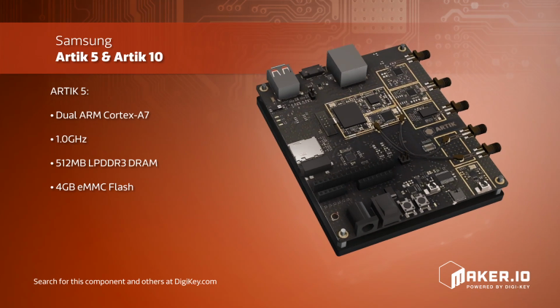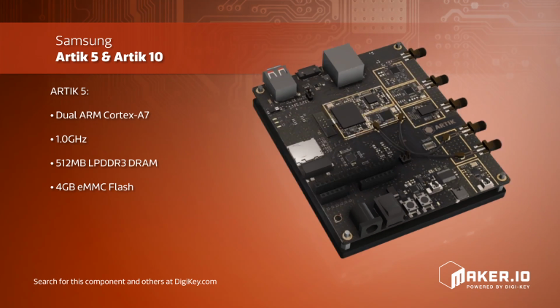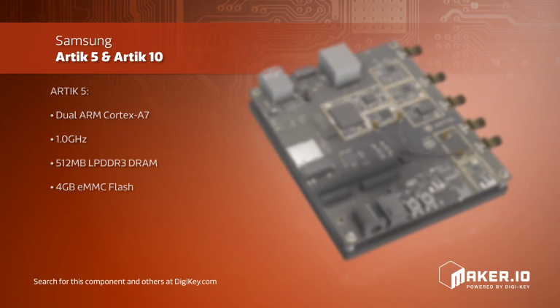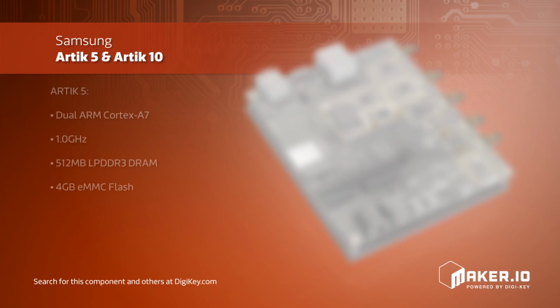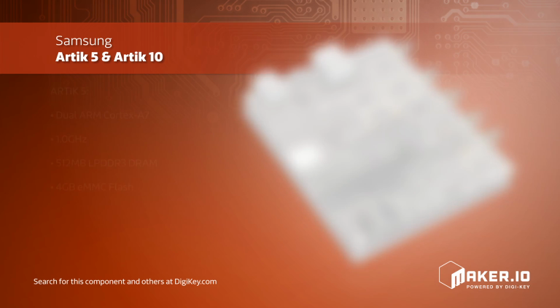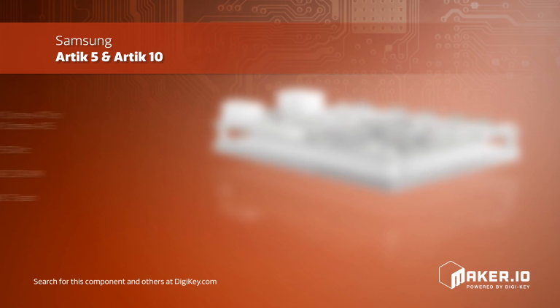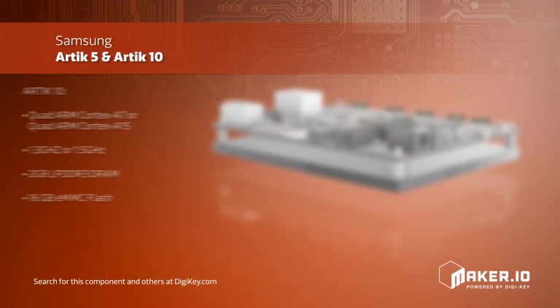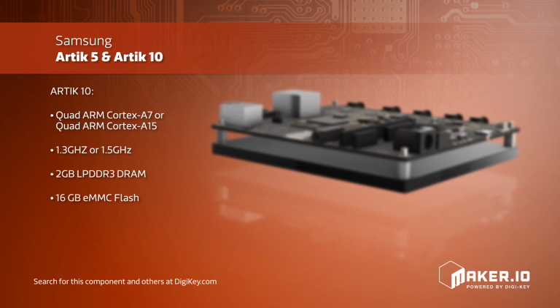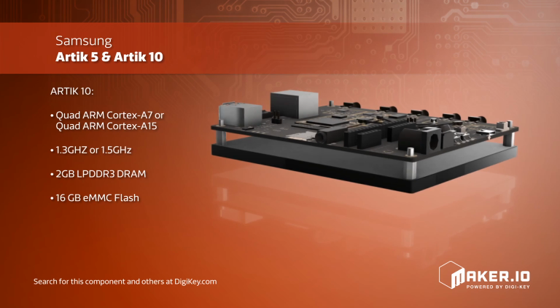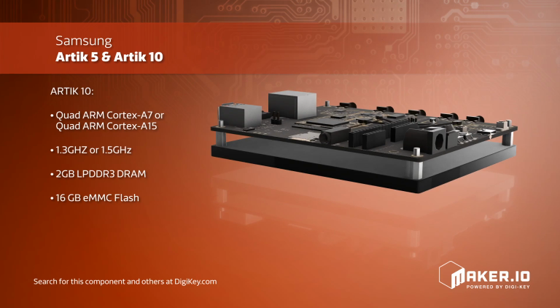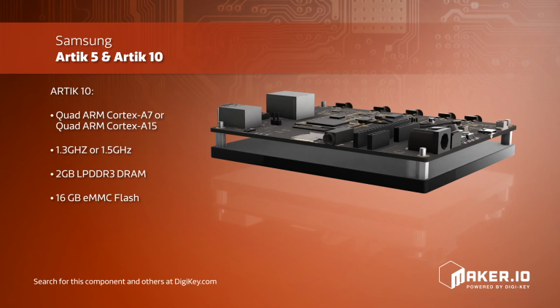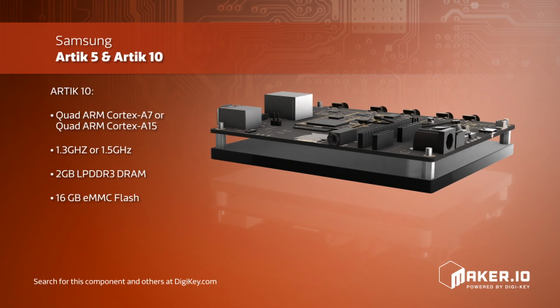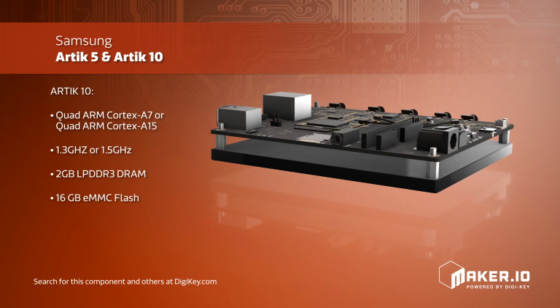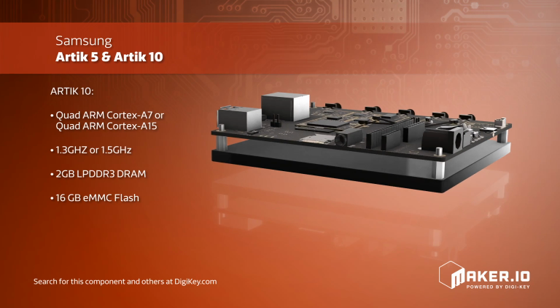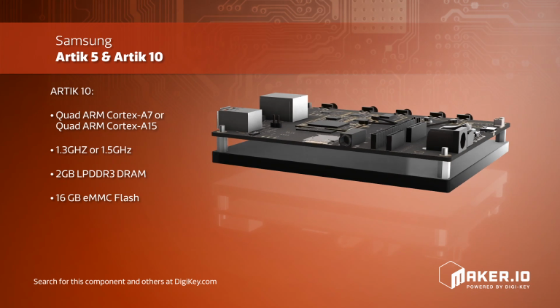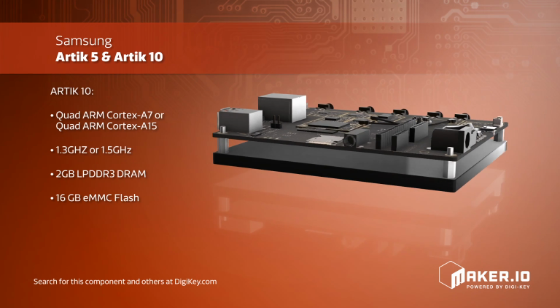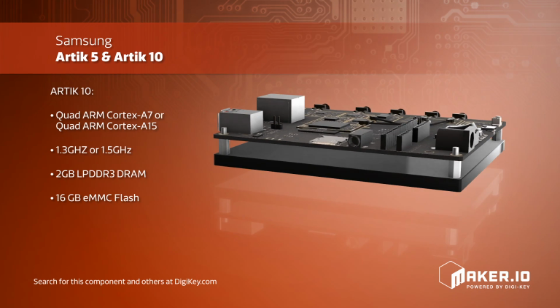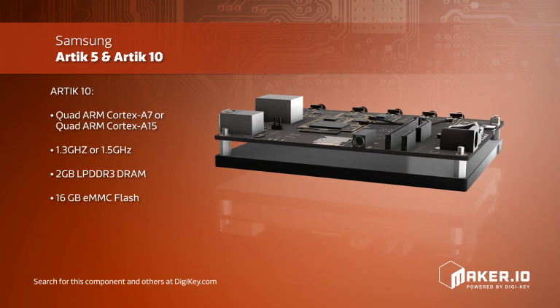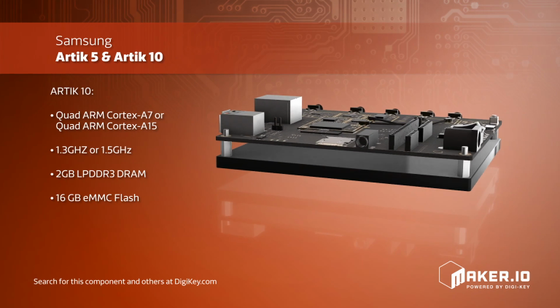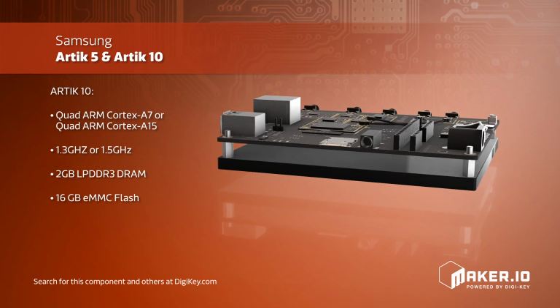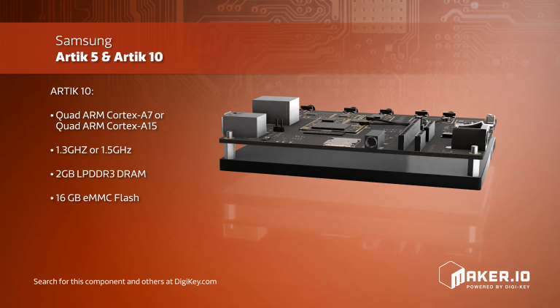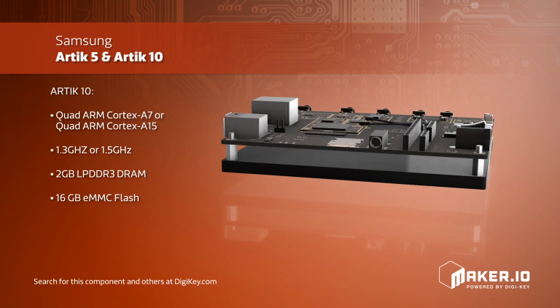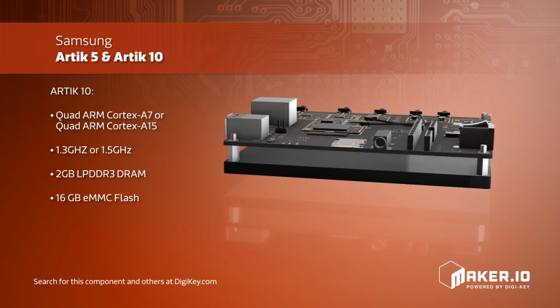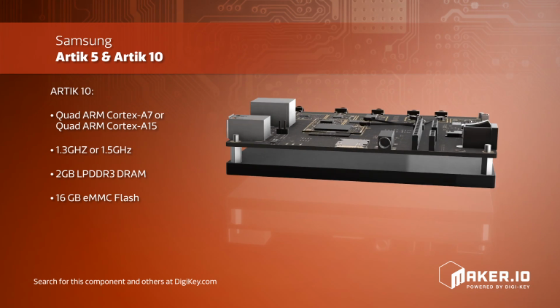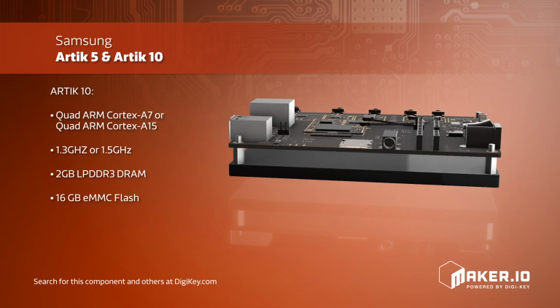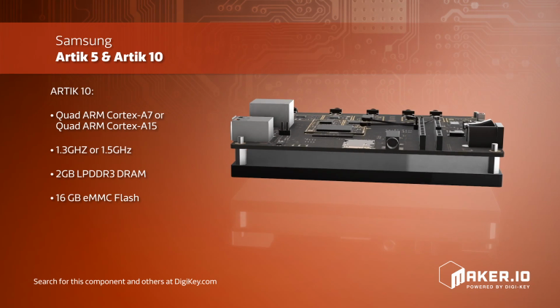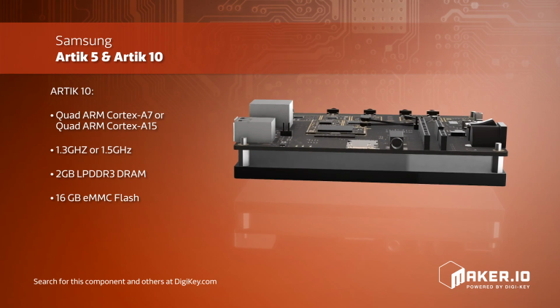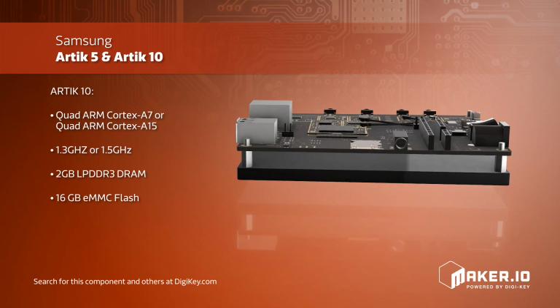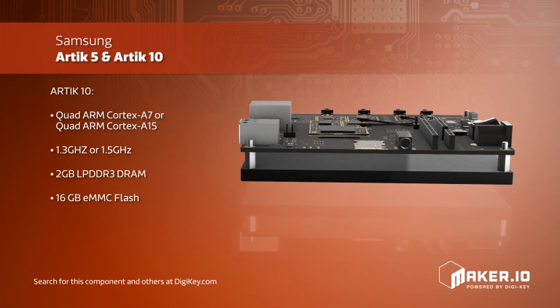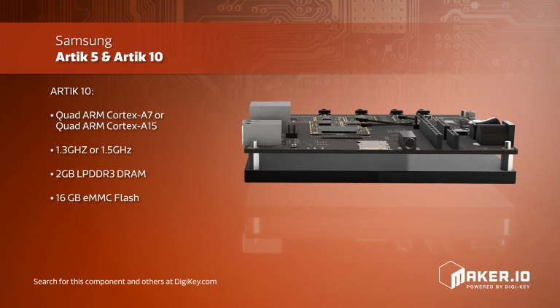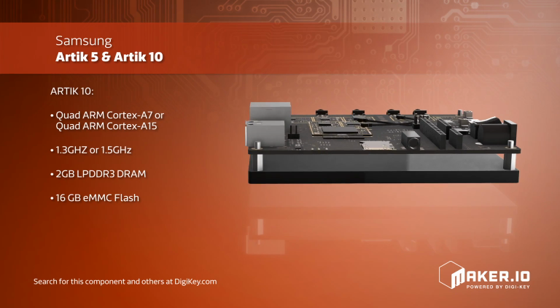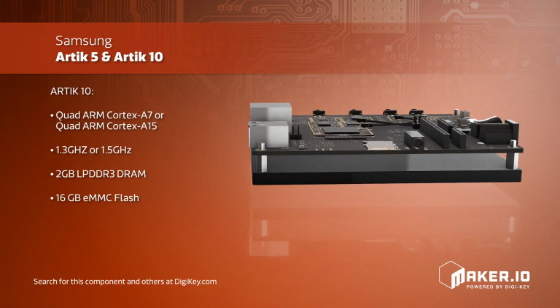Both the Arctic 5 and Arctic 10 have wireless communication options, including Bluetooth 4.1, Bluetooth Low Energy, and ZigBee.